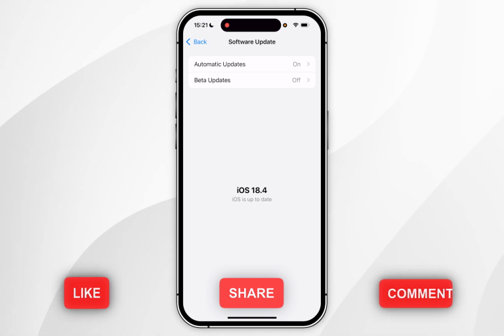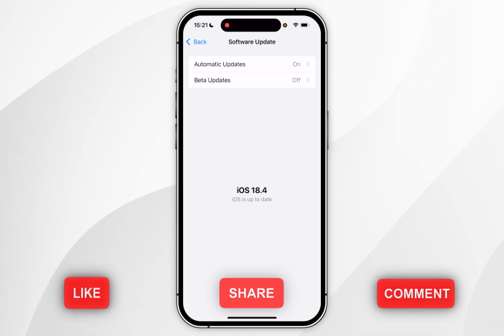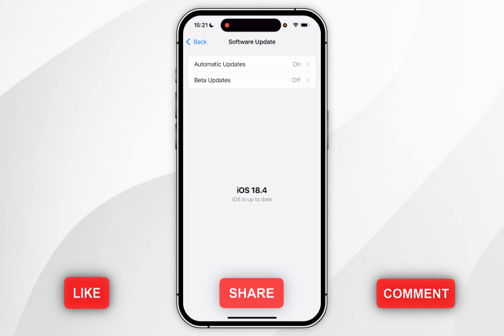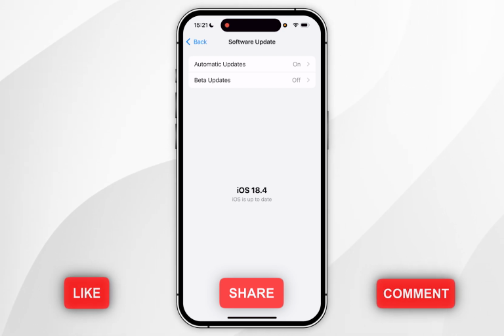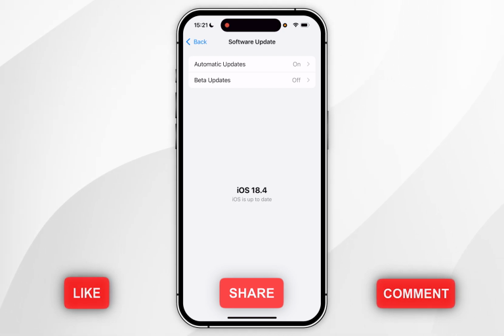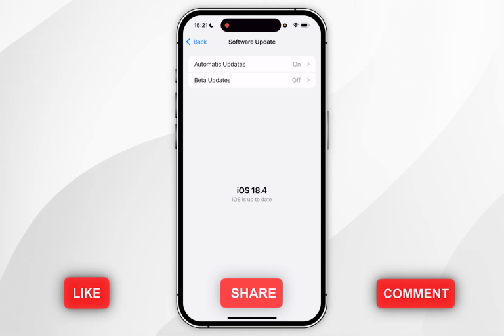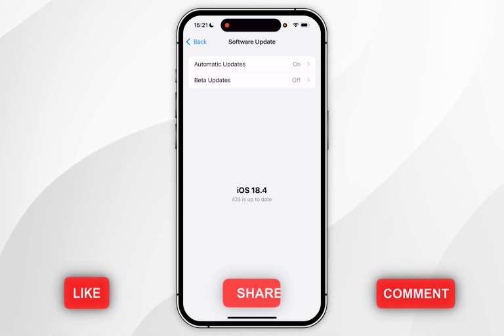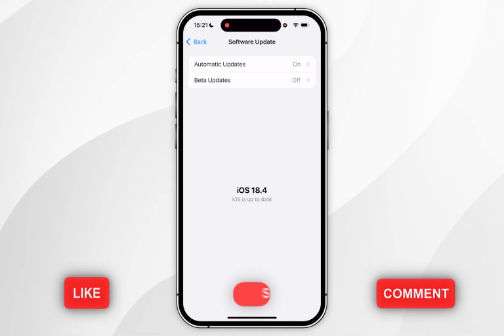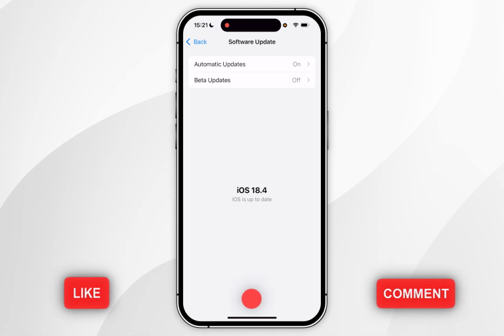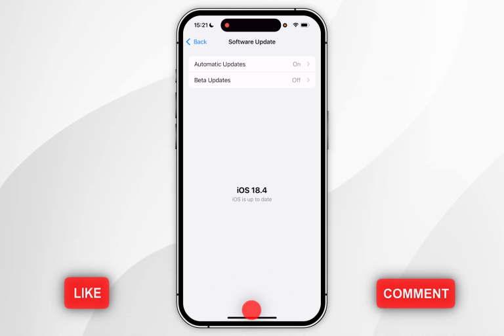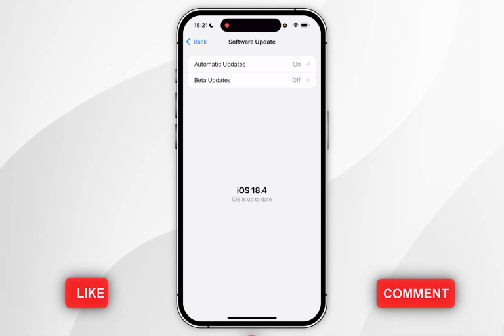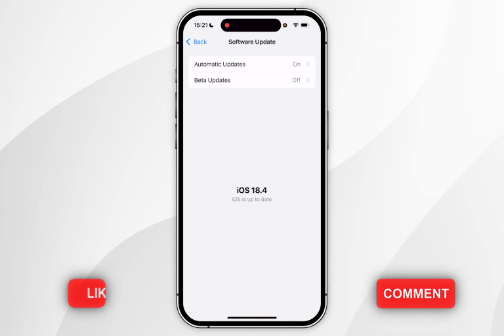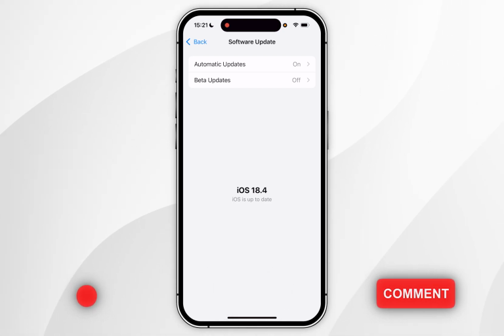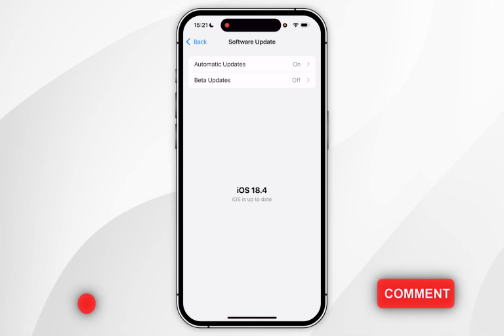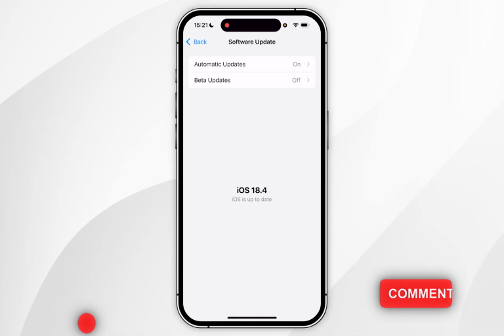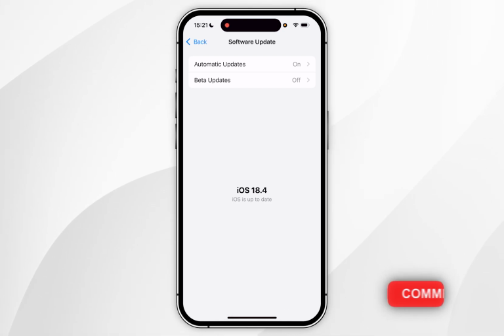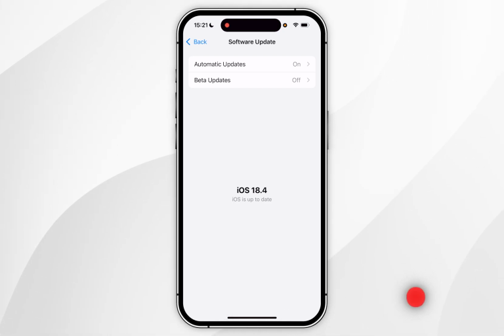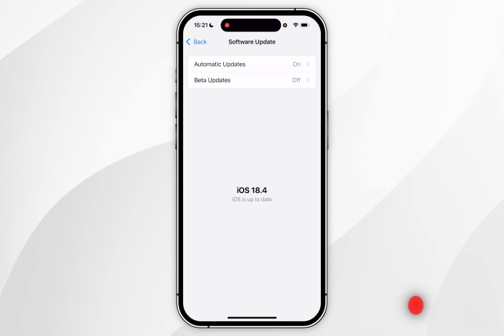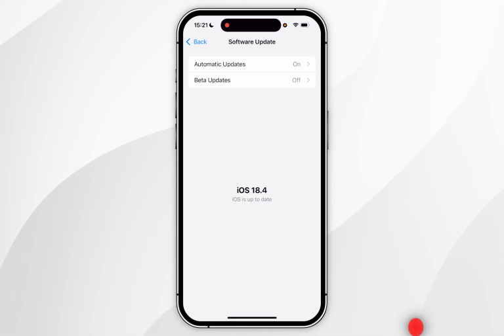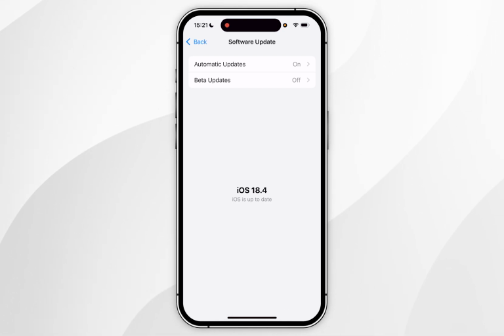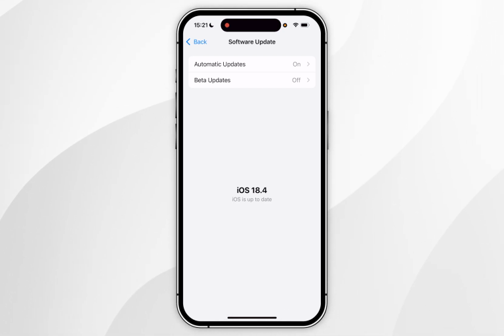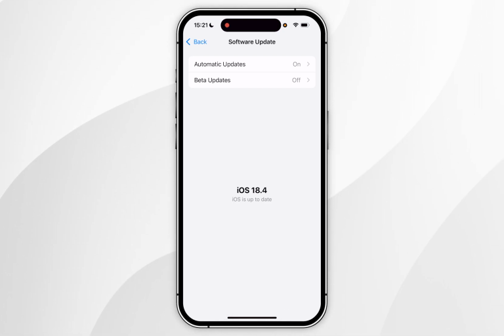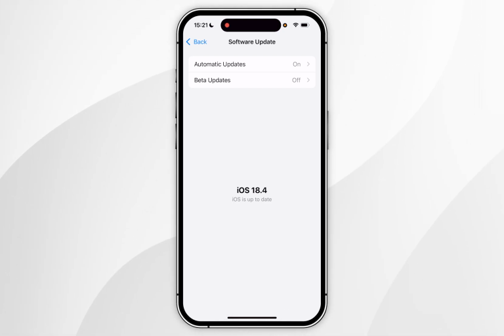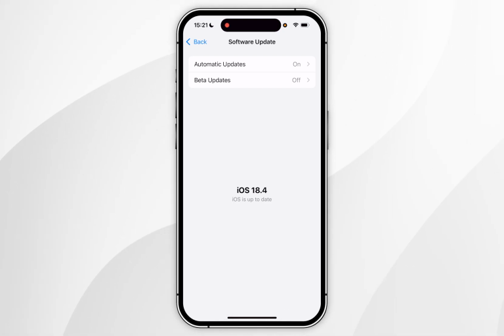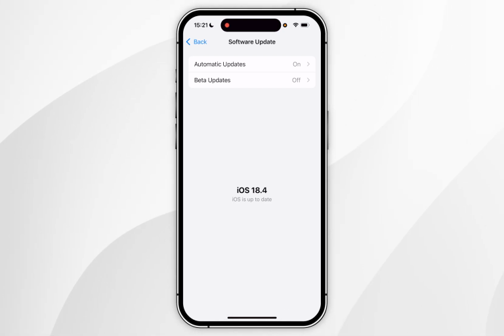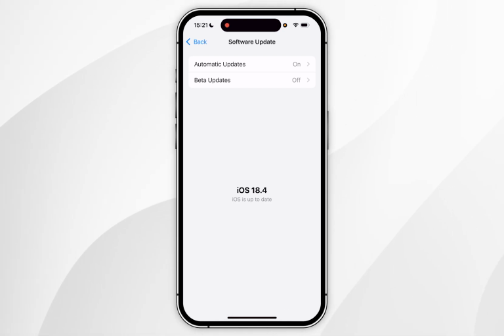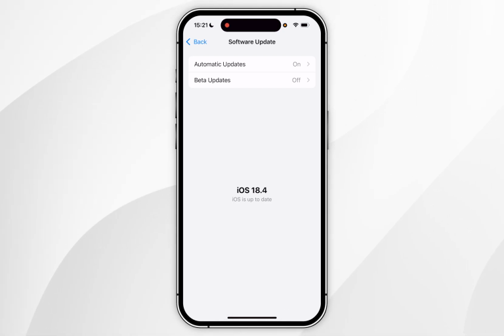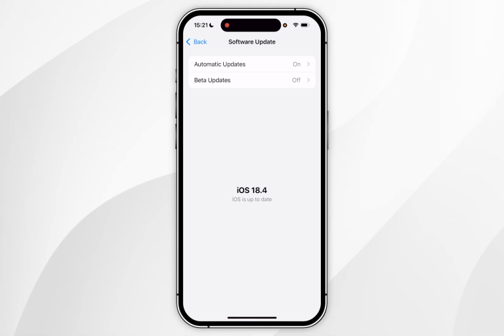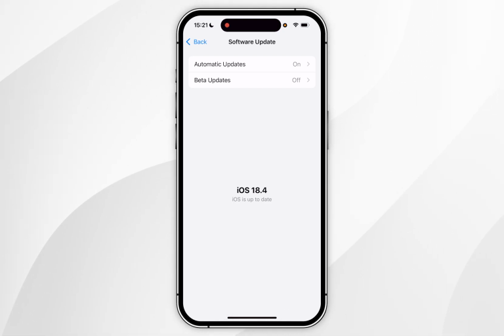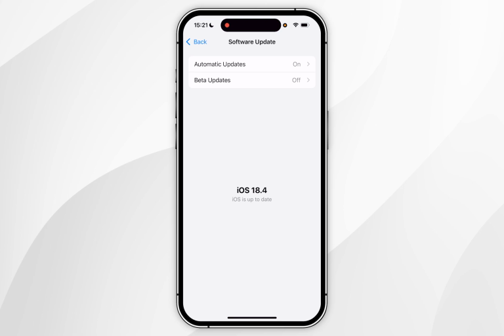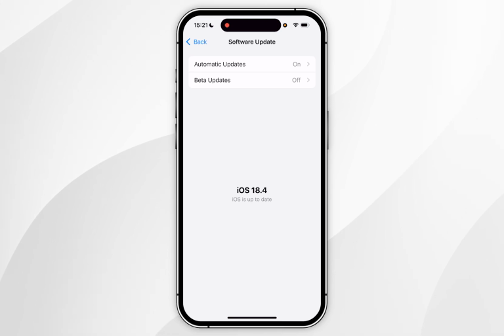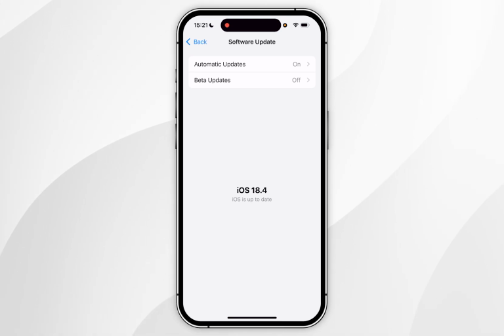It's important to make sure that your iPhone is connected to Wi-Fi, has at least 50% battery, and is connected to a charger.